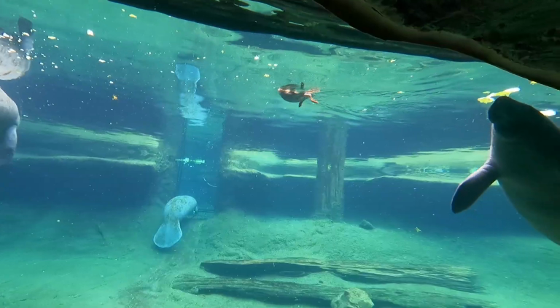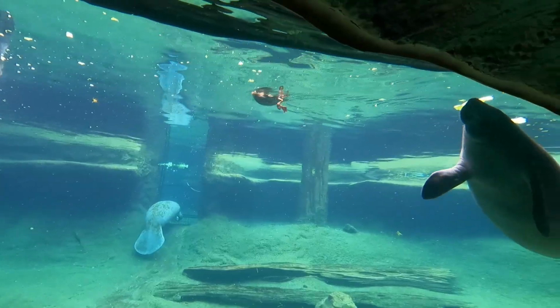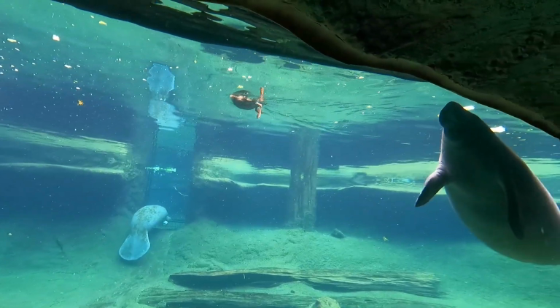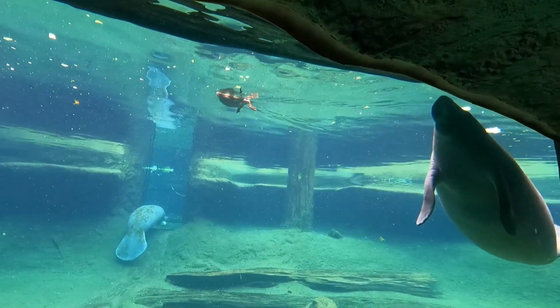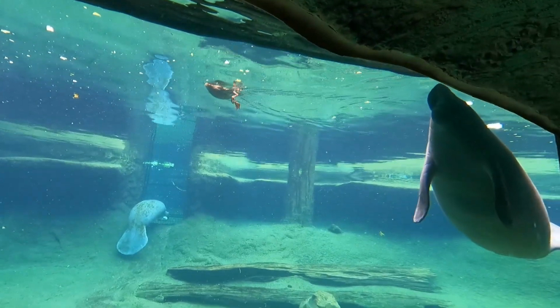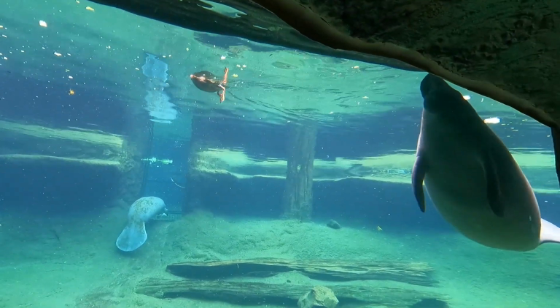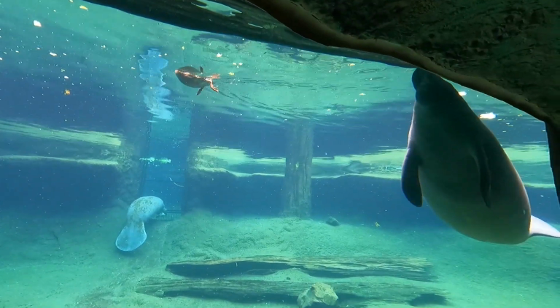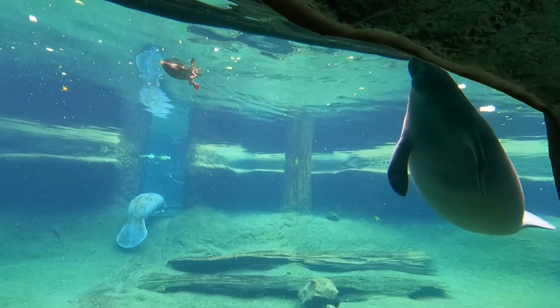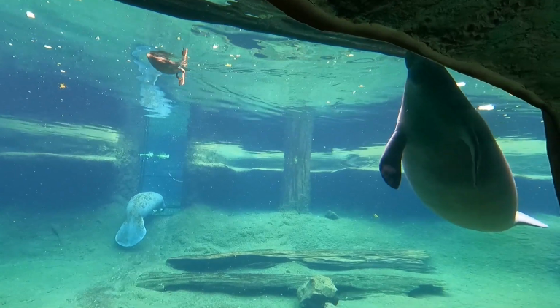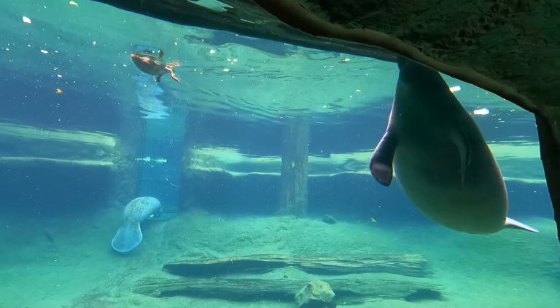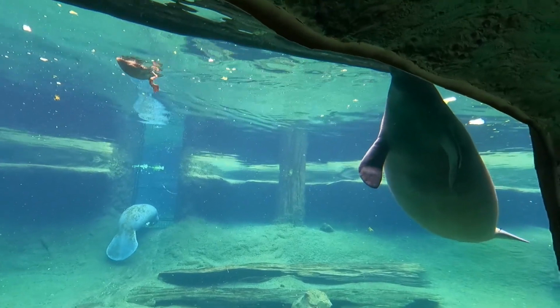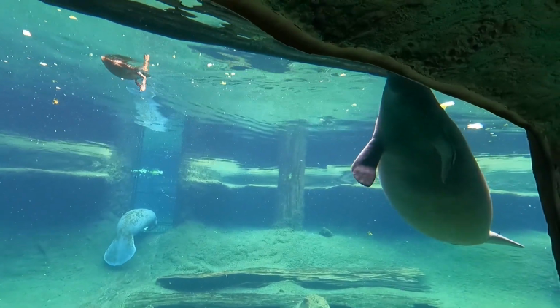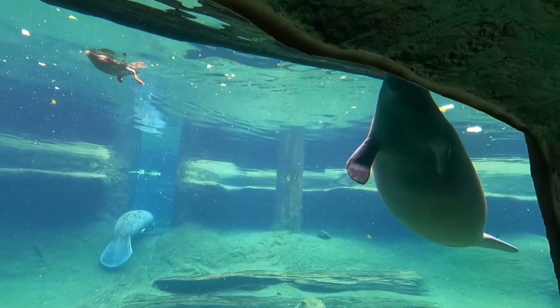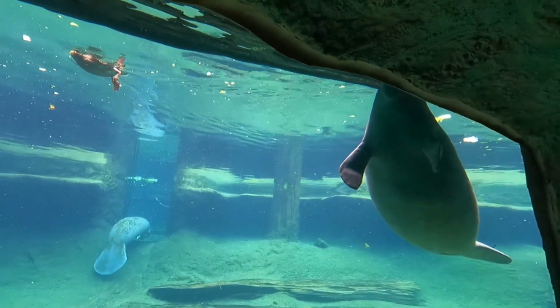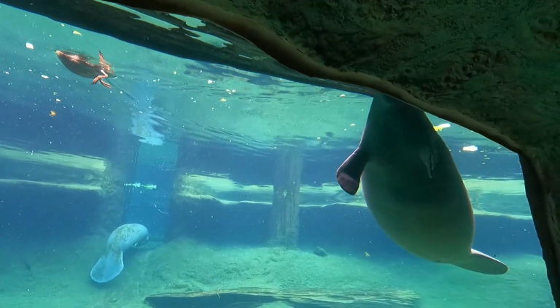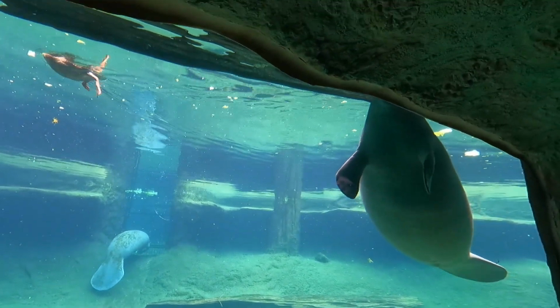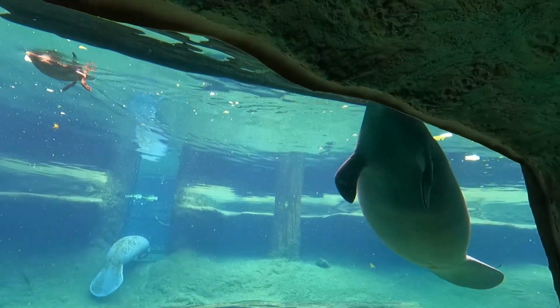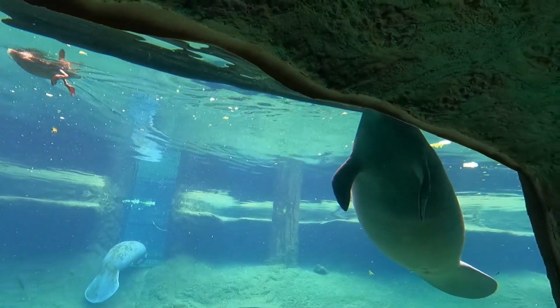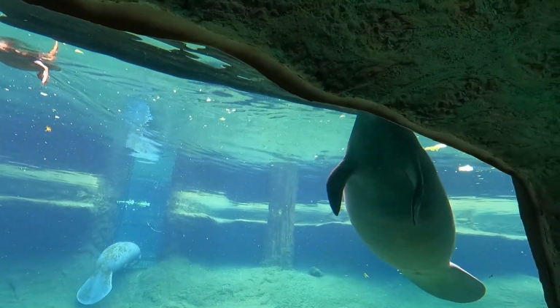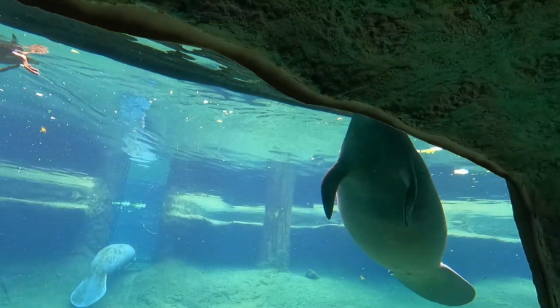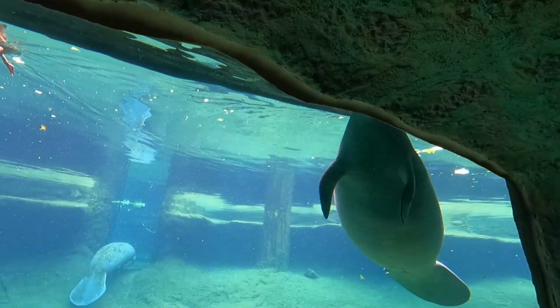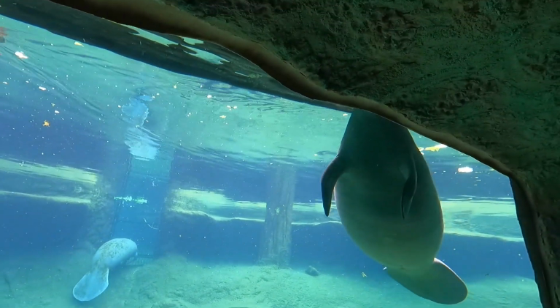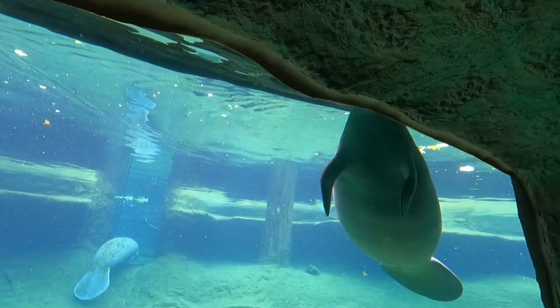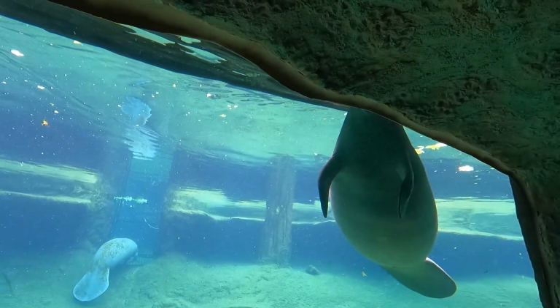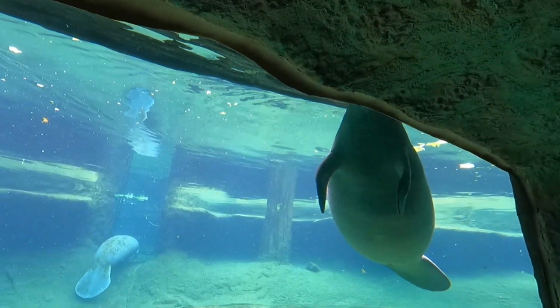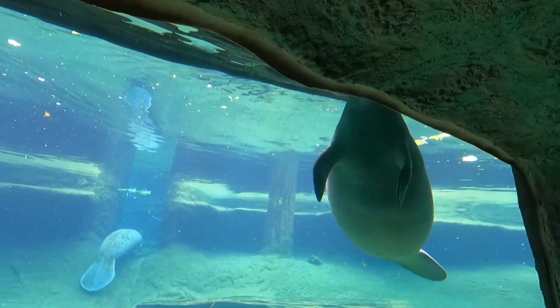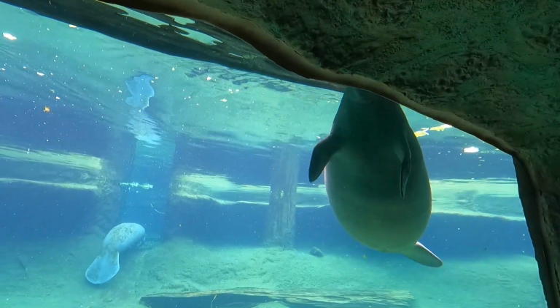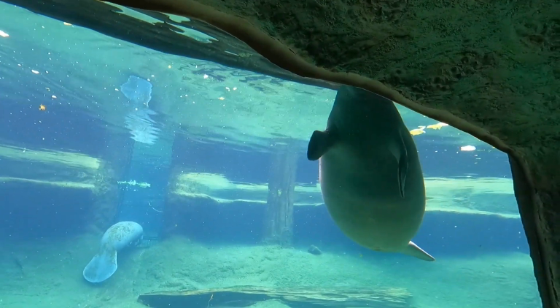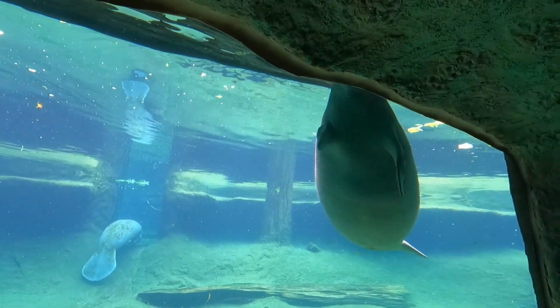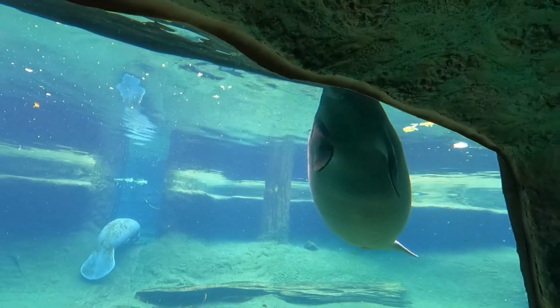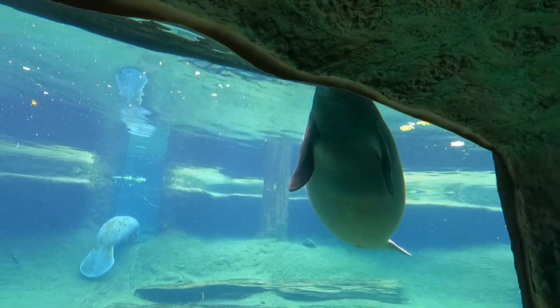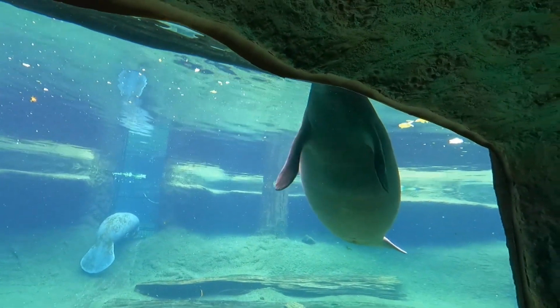Our family was so excited to see these manatees live — they are just such majestic creatures.